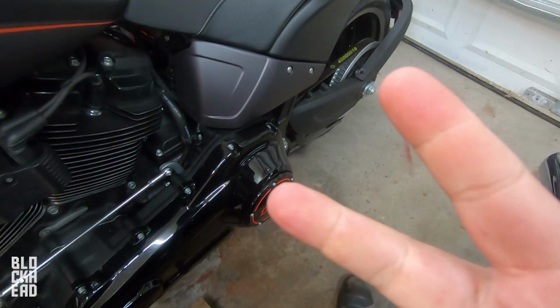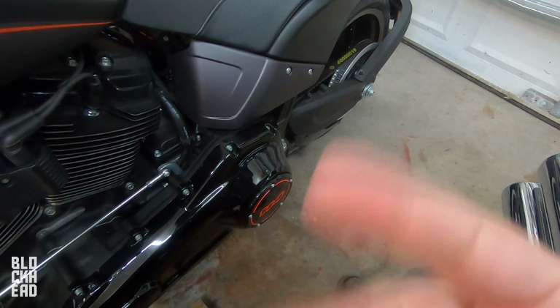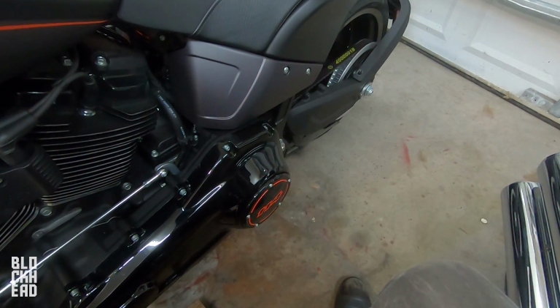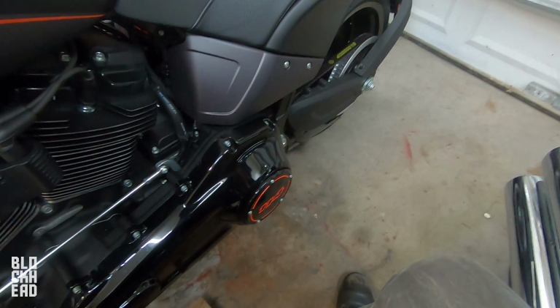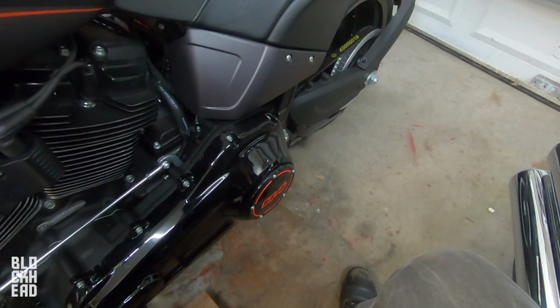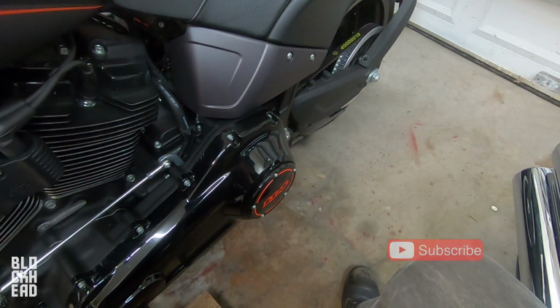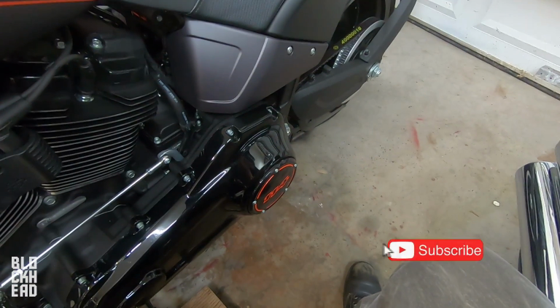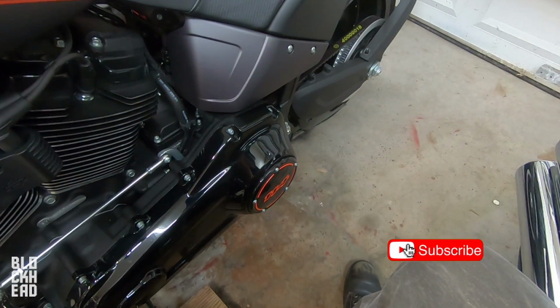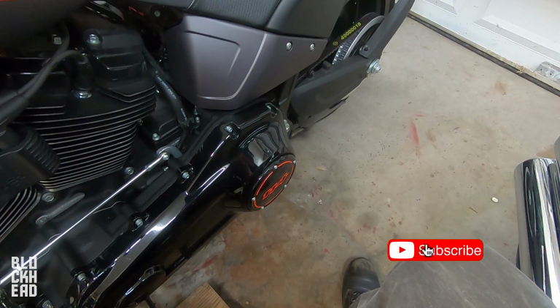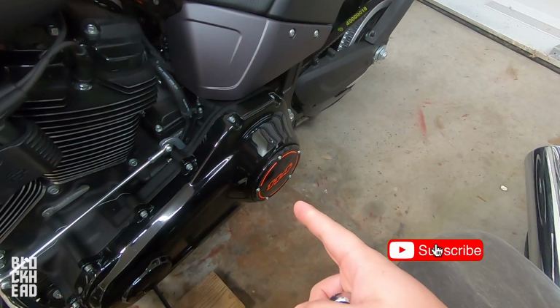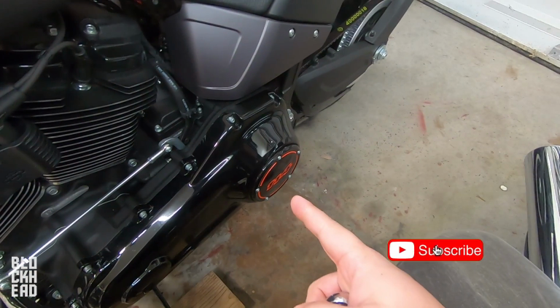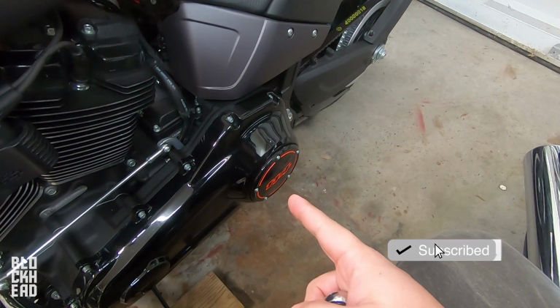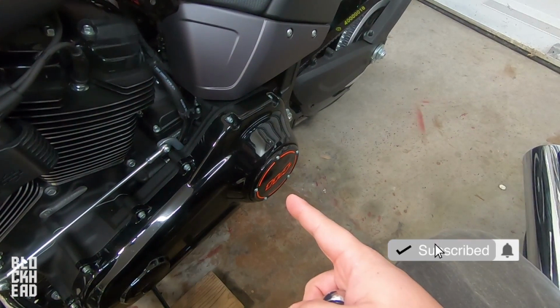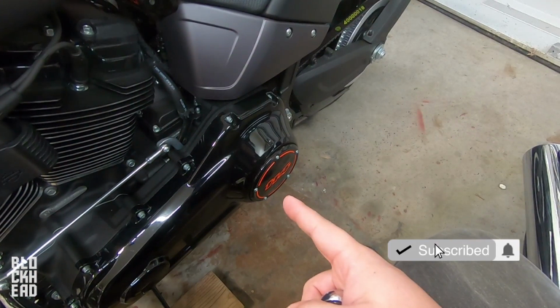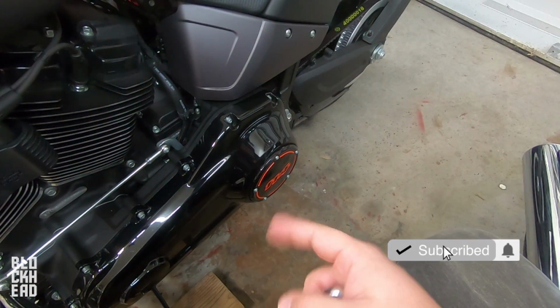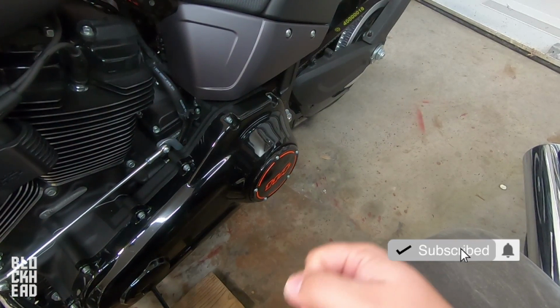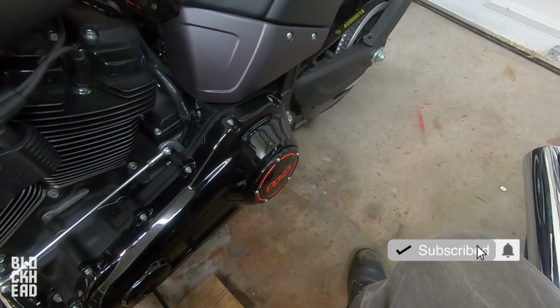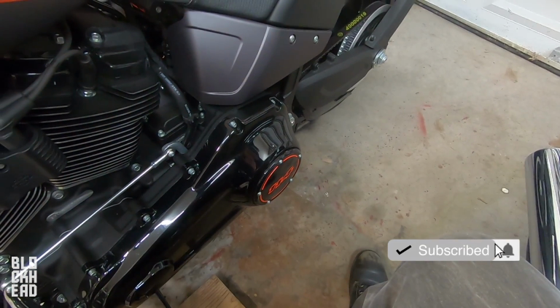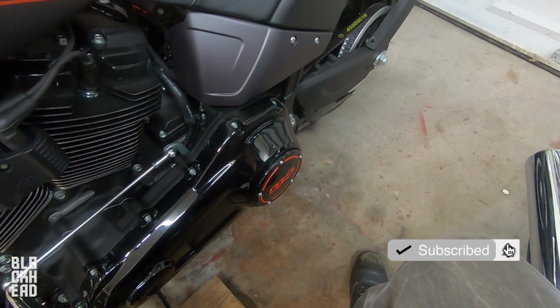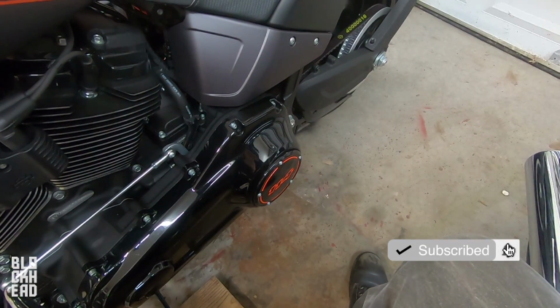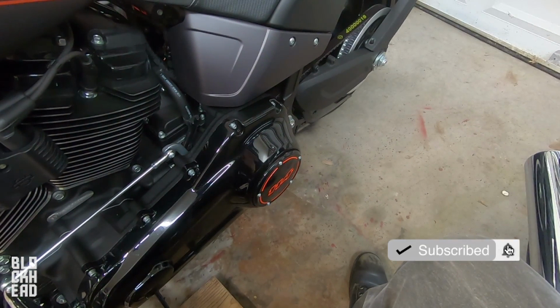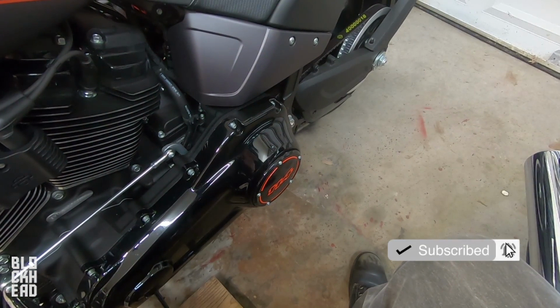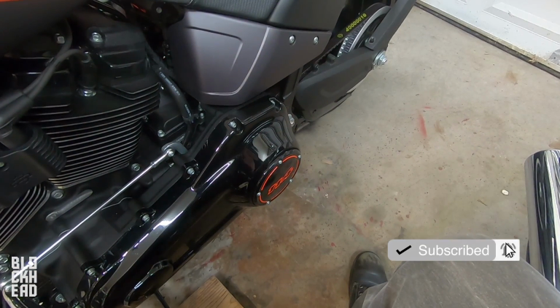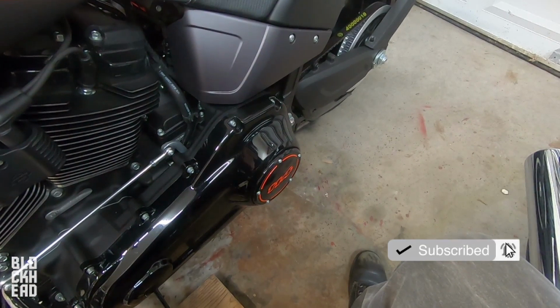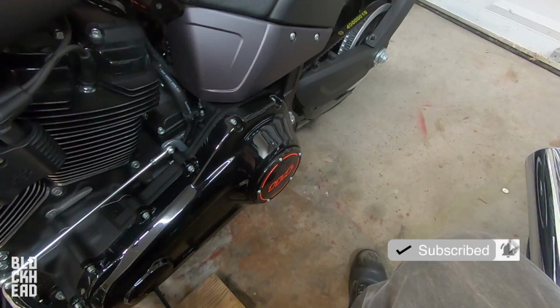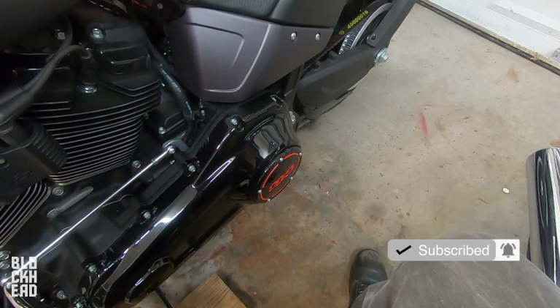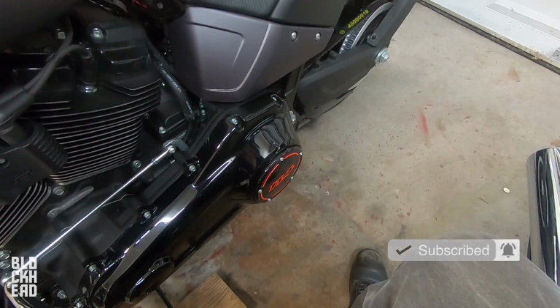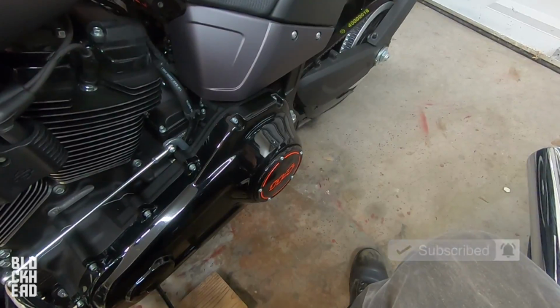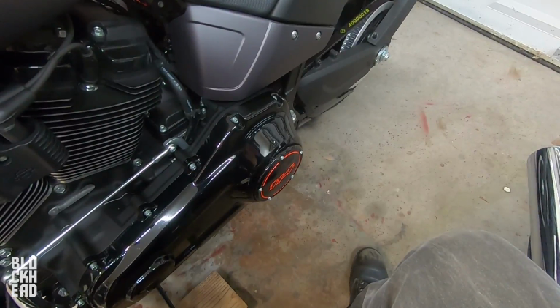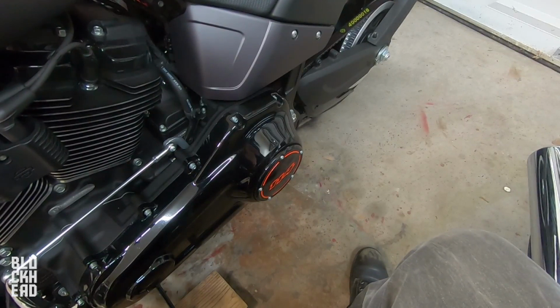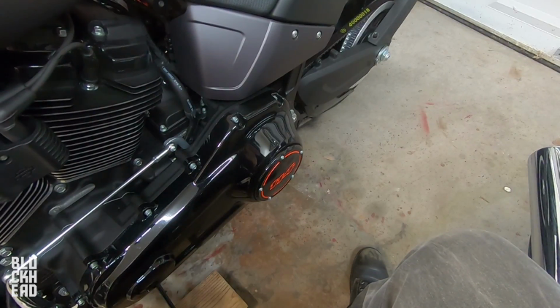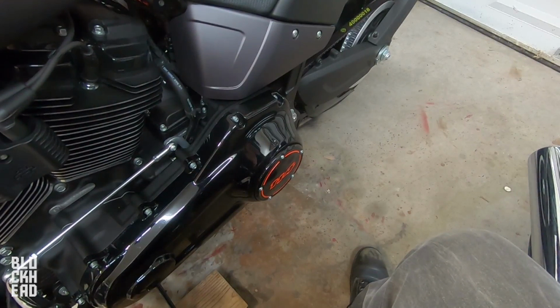What up blackheads? Today we're going to be changing out the derby cover, continuing in project do away with orange. I need a better name for that.